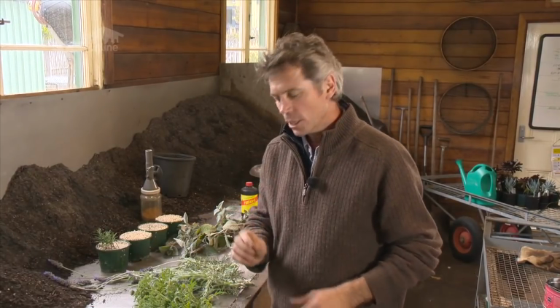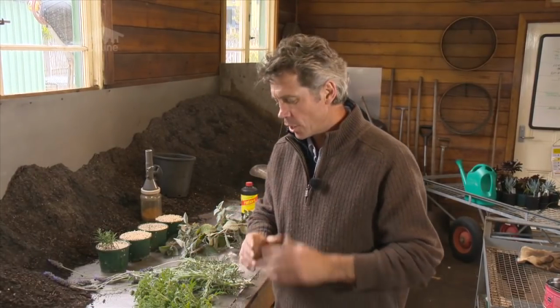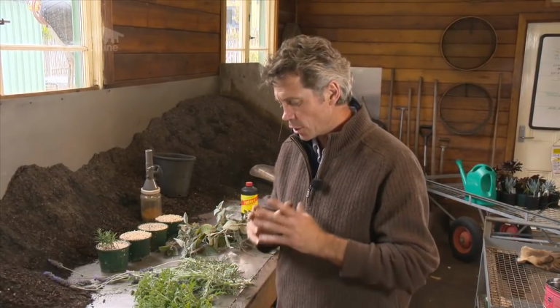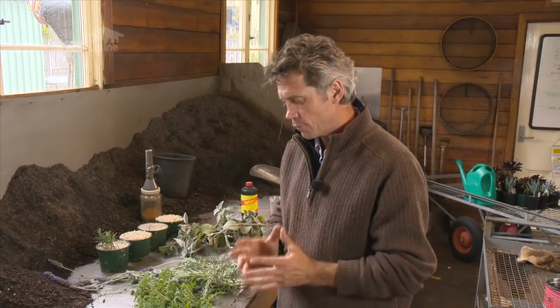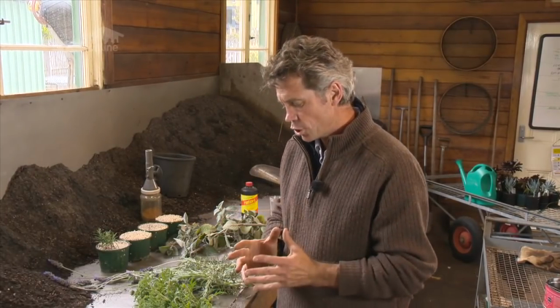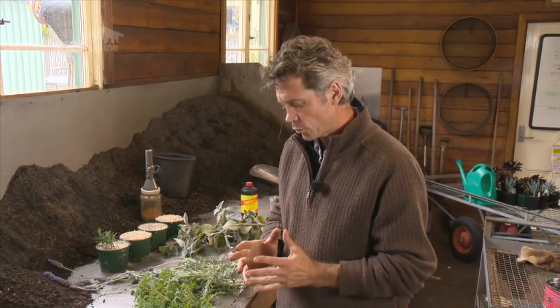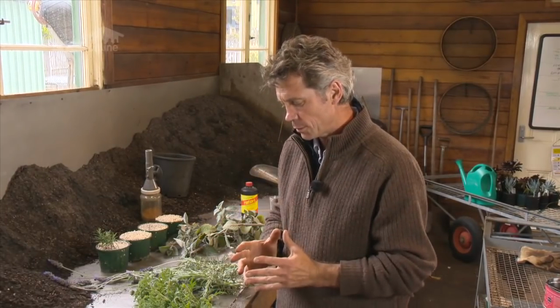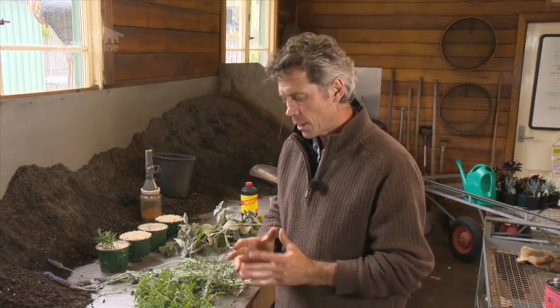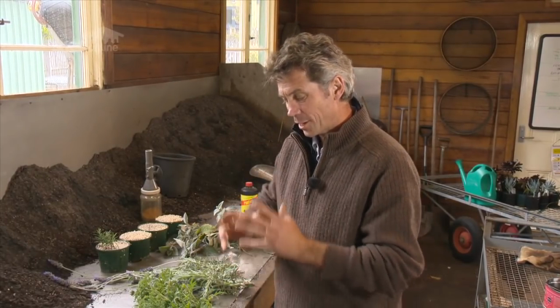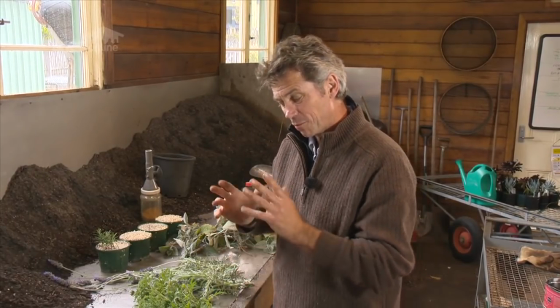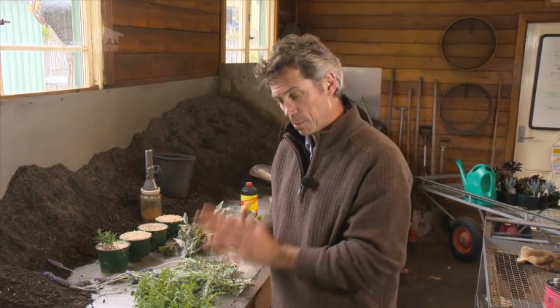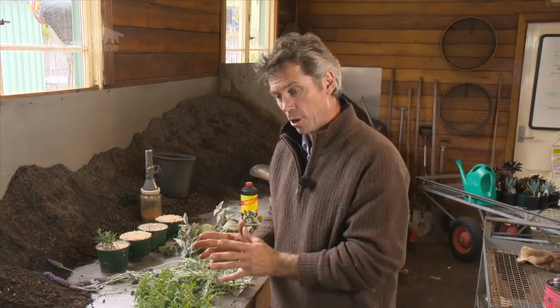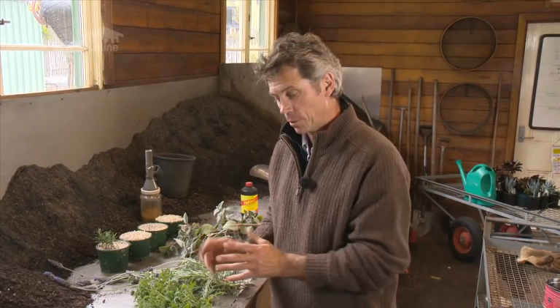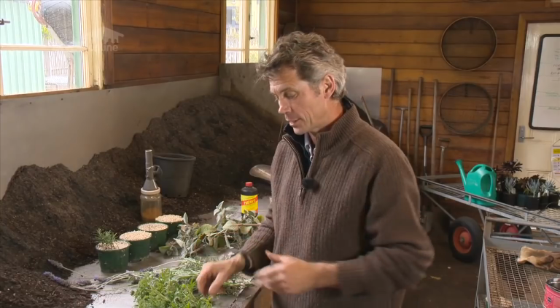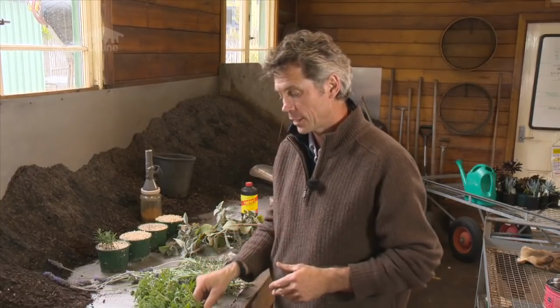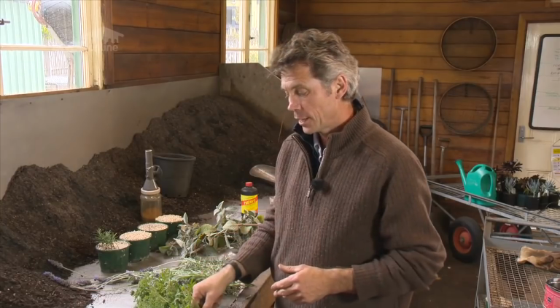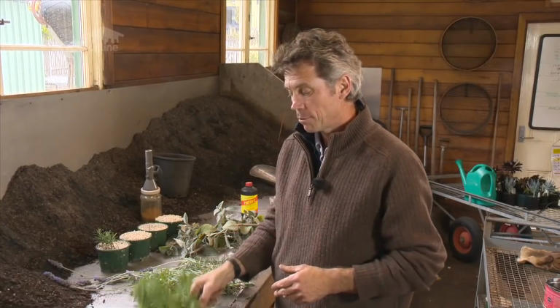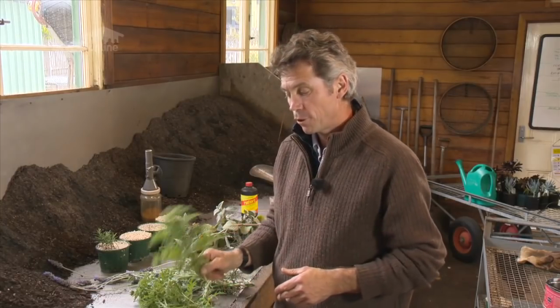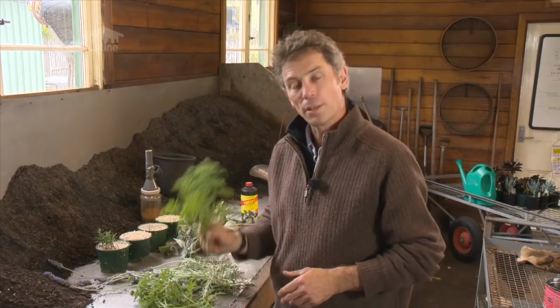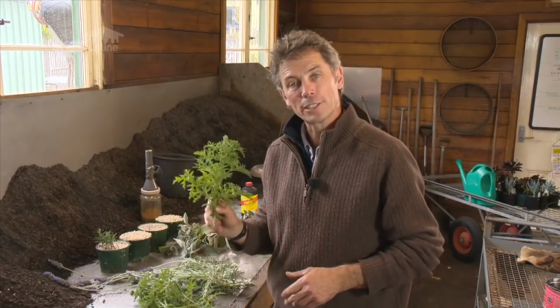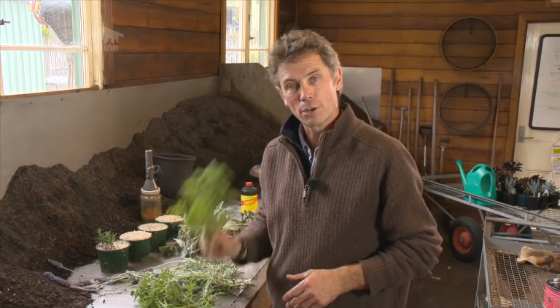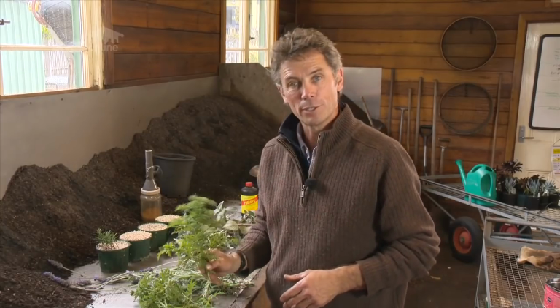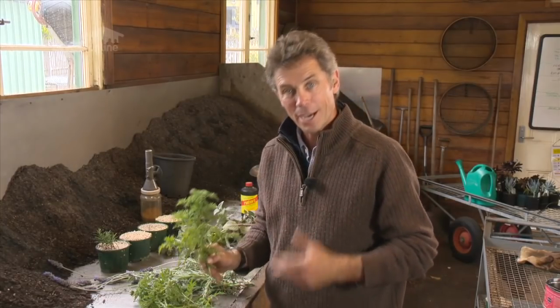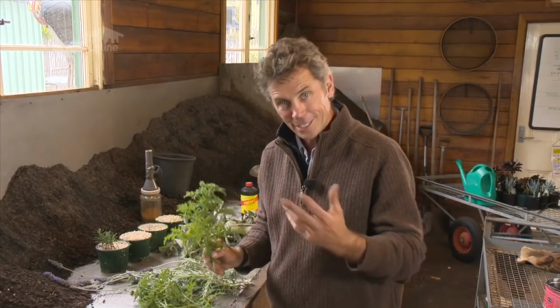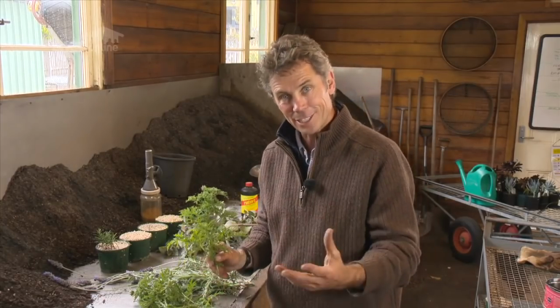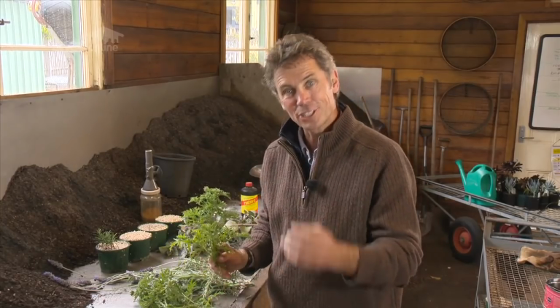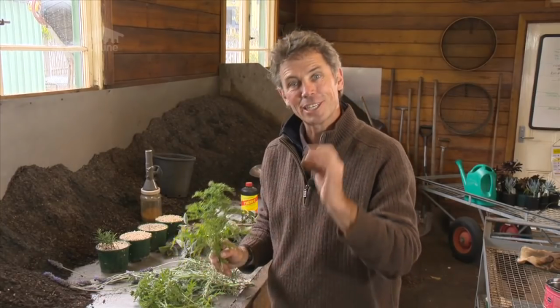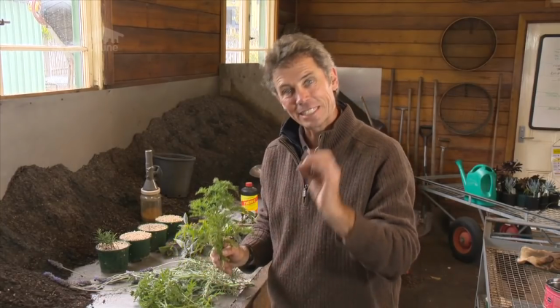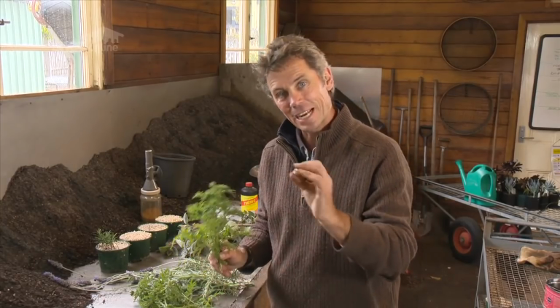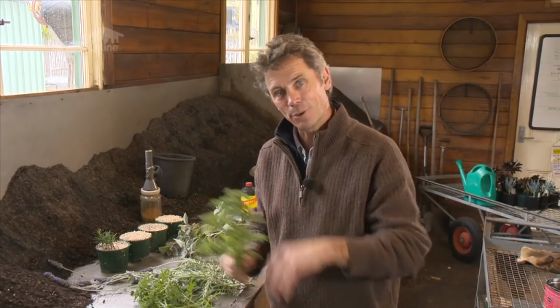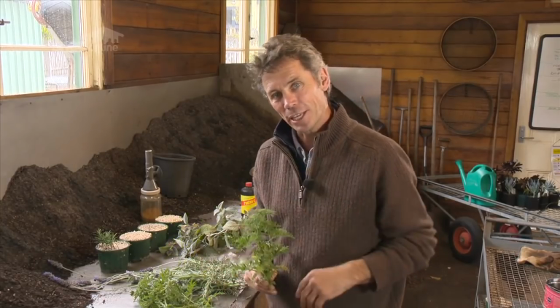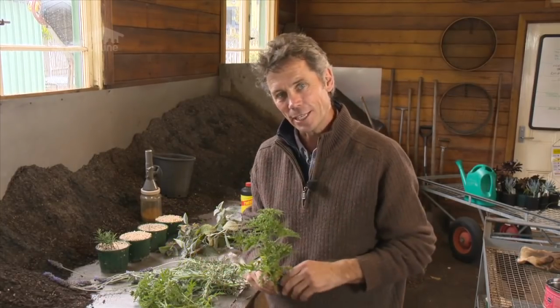A lot of nurseries and a lot of people buying plants prefer plants that are grown asexually because they know exactly what they're getting.